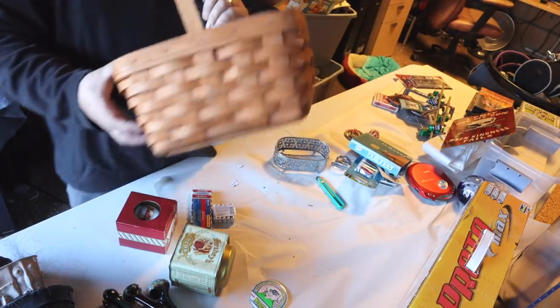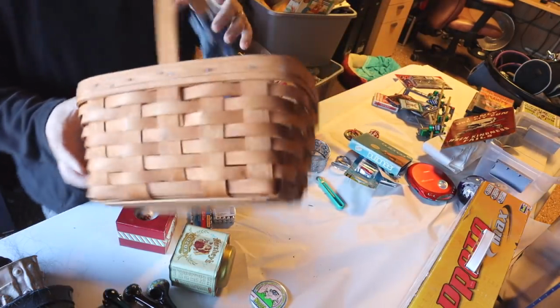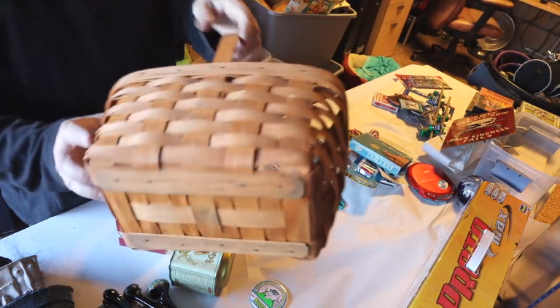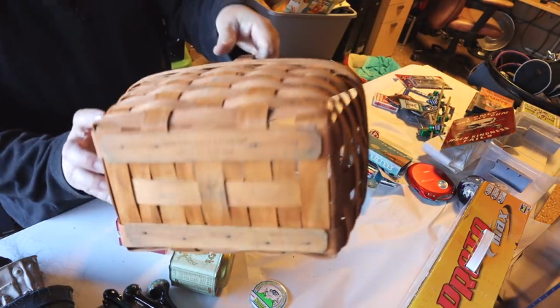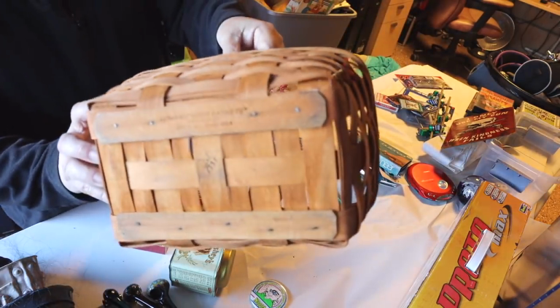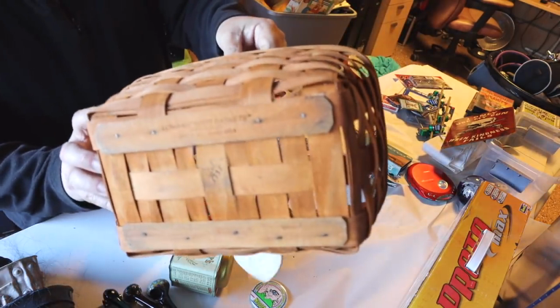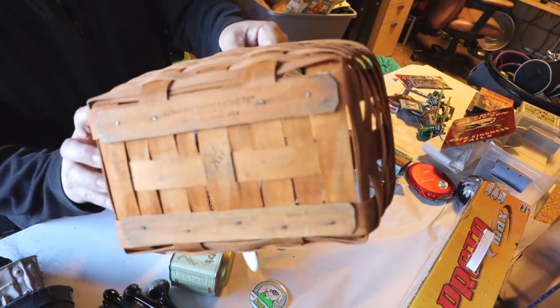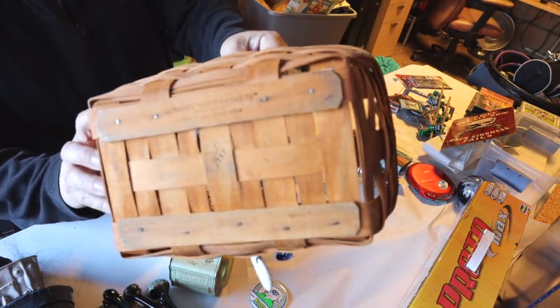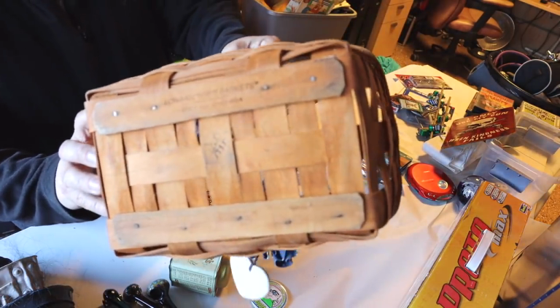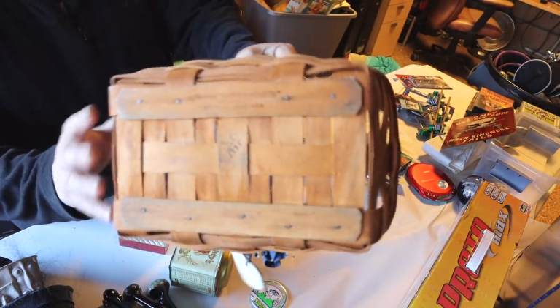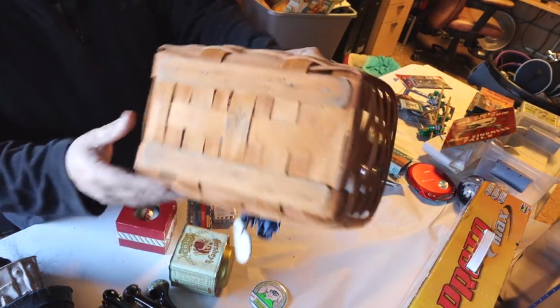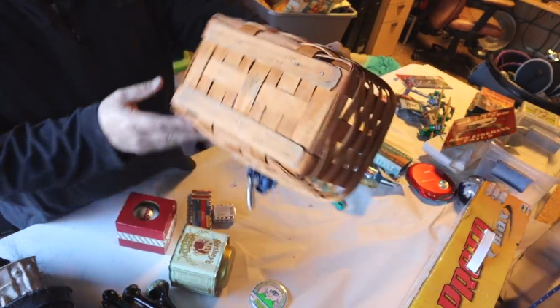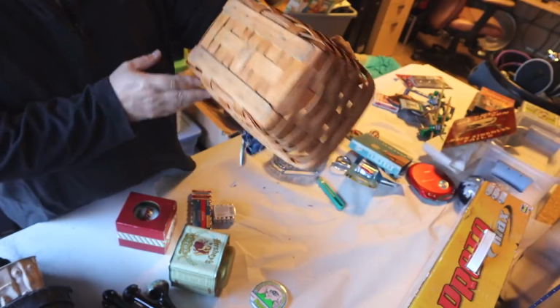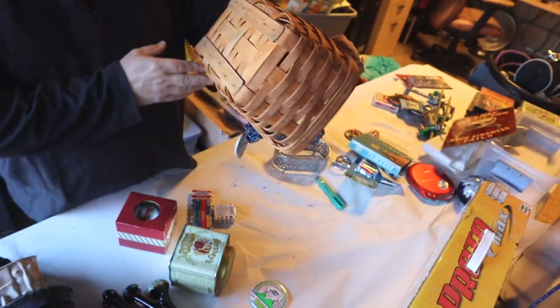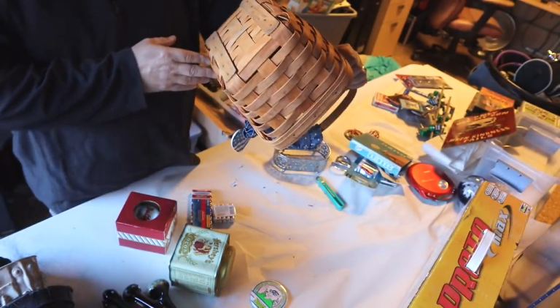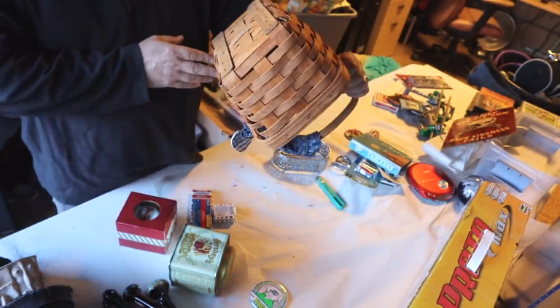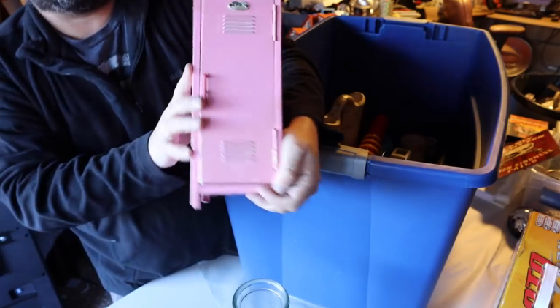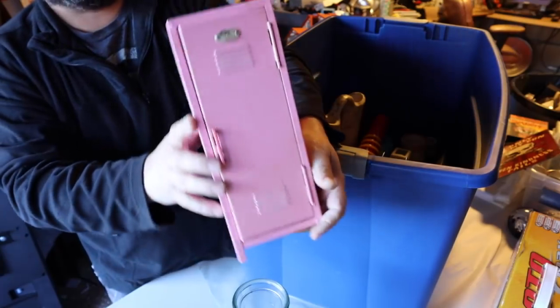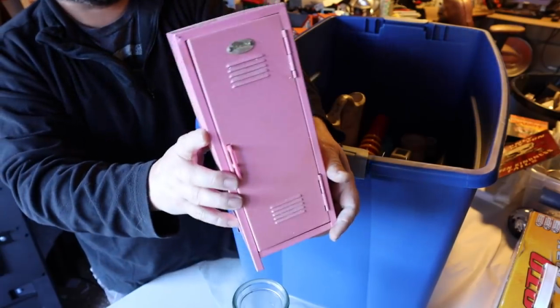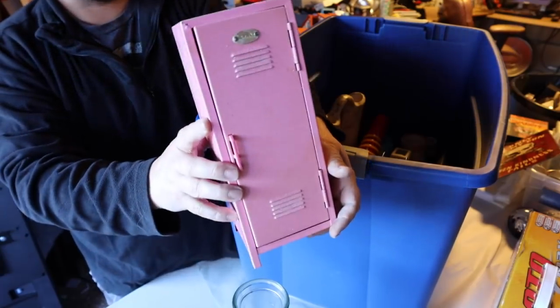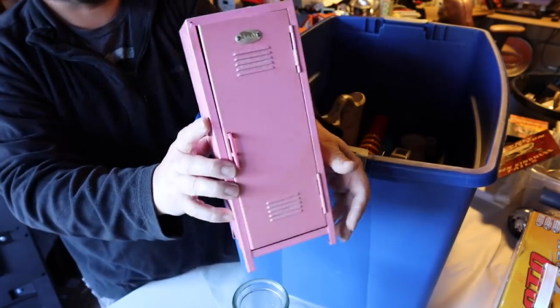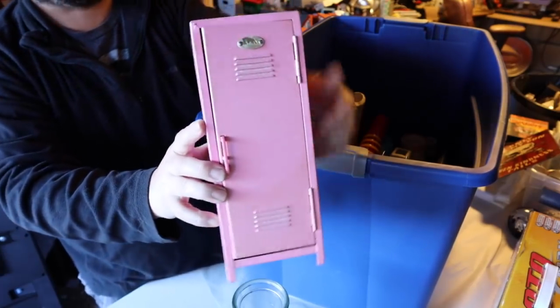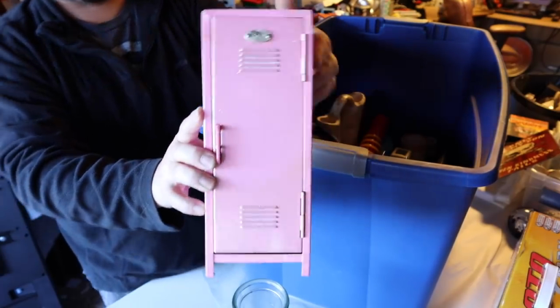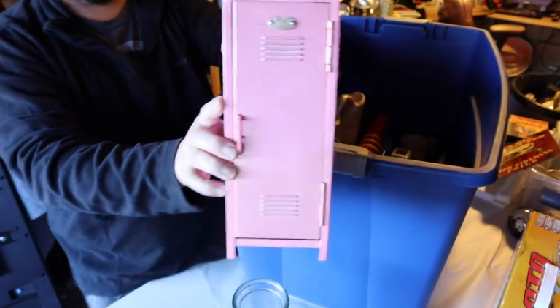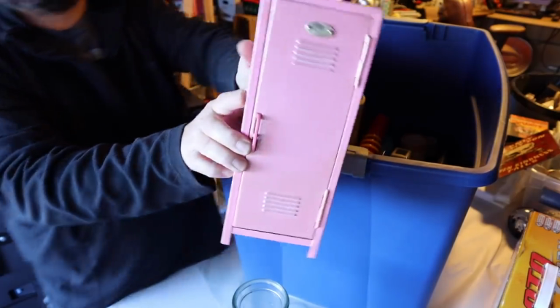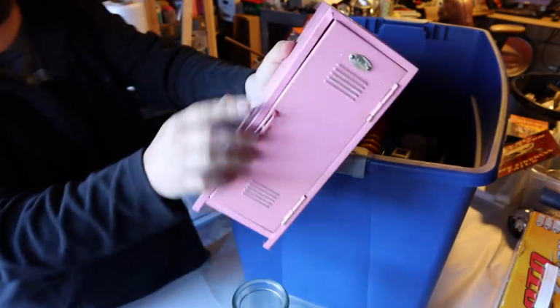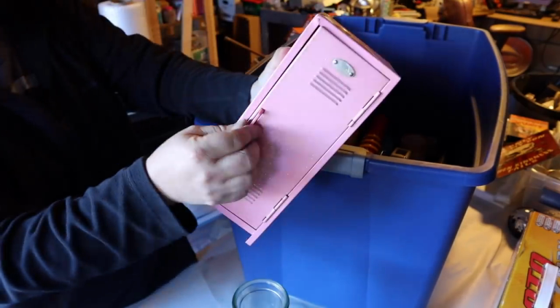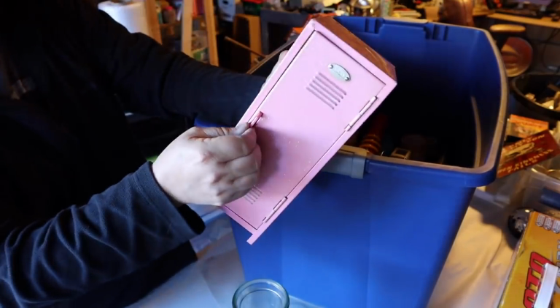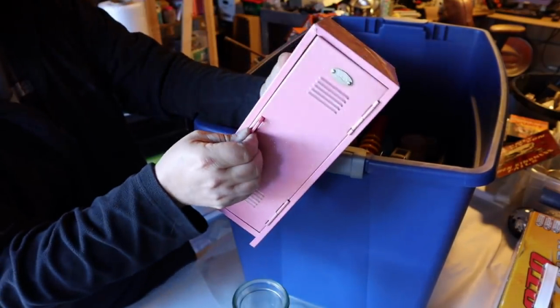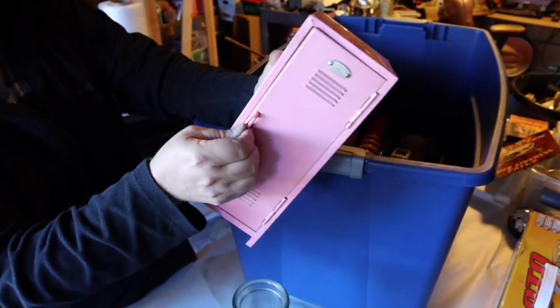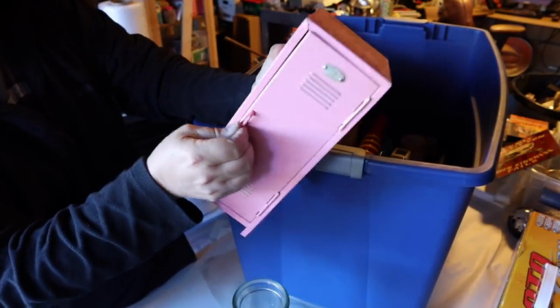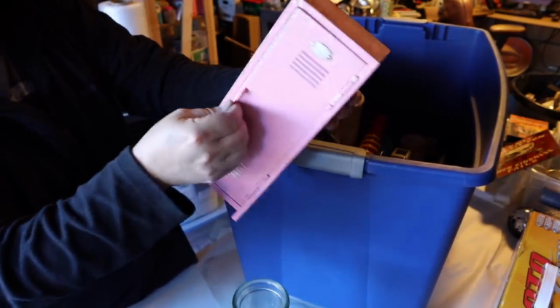Get out! Look at that. Longaberger. How funny. Hey, check it out. This is Locker Nuts, guys. We found a little locker.